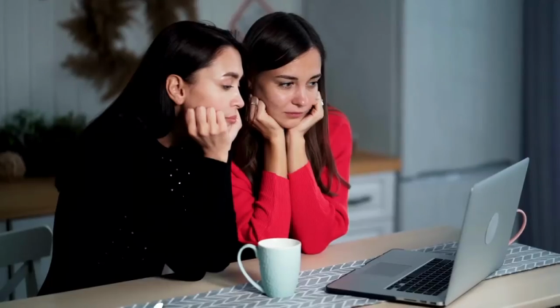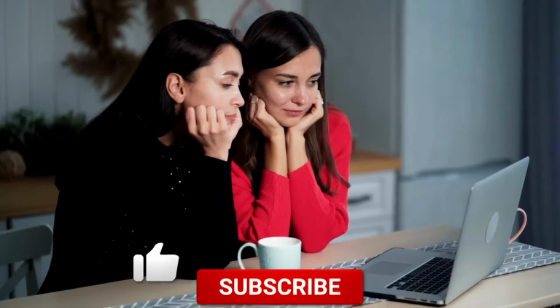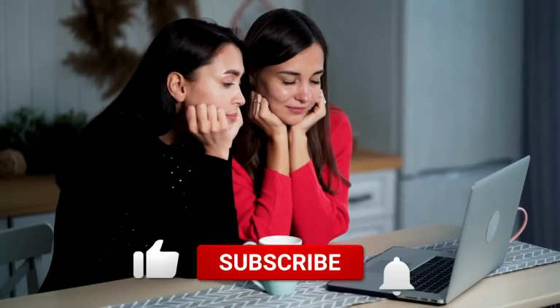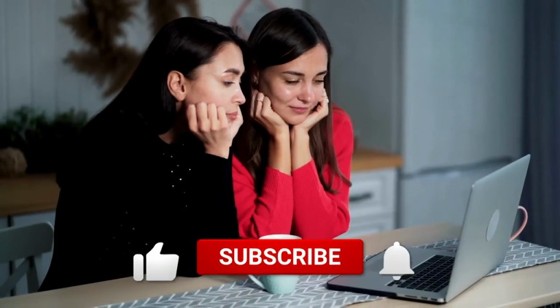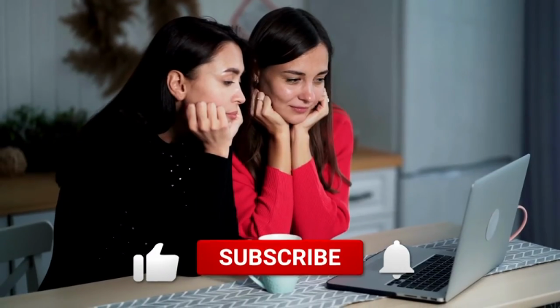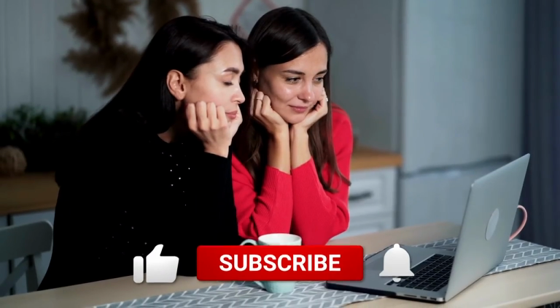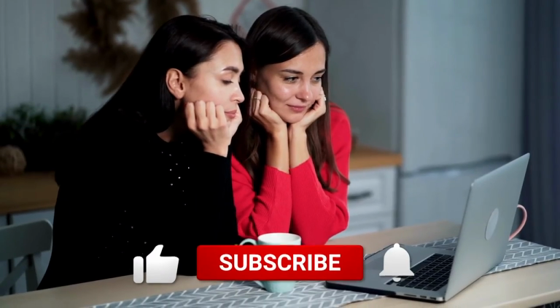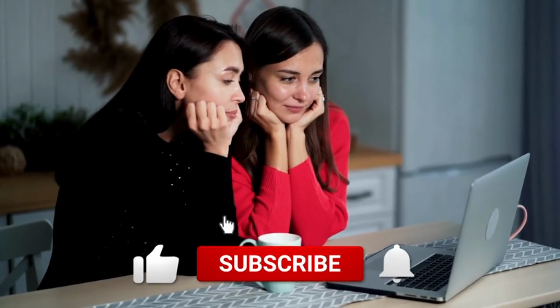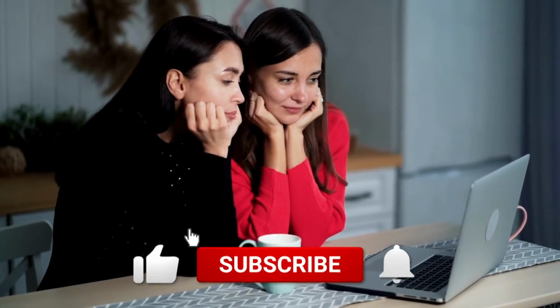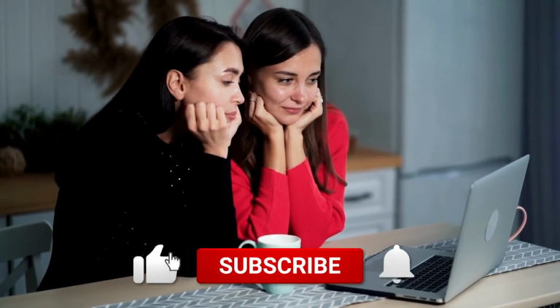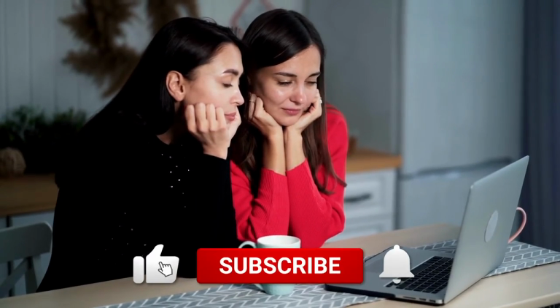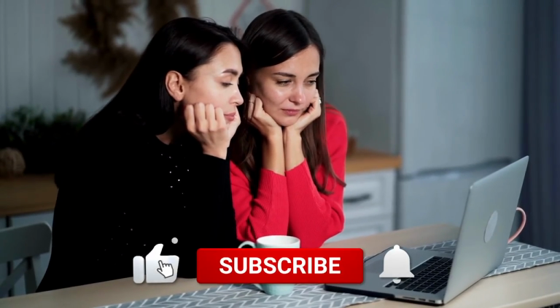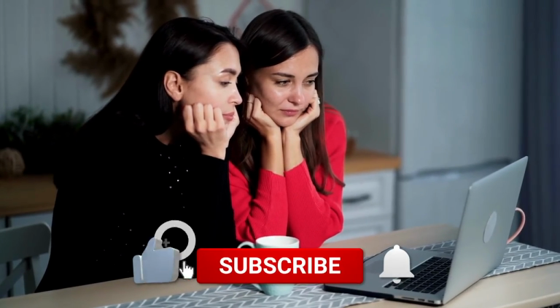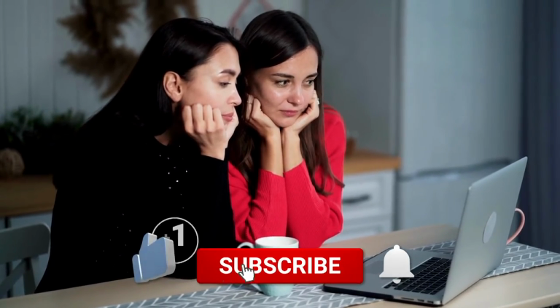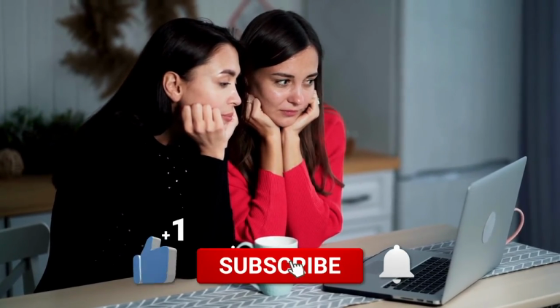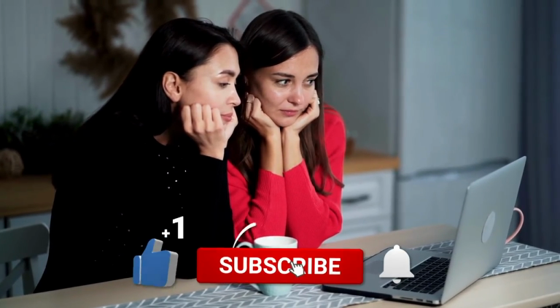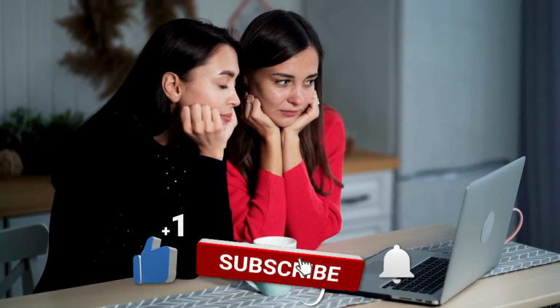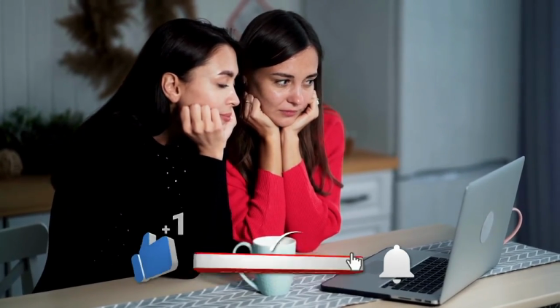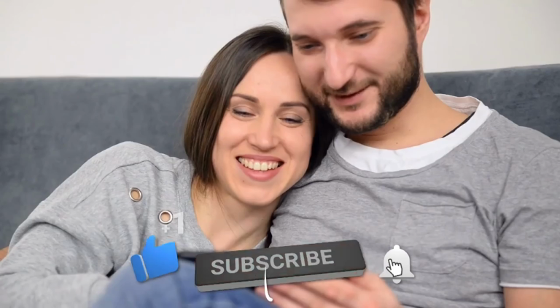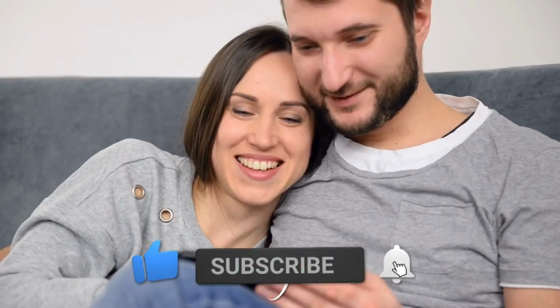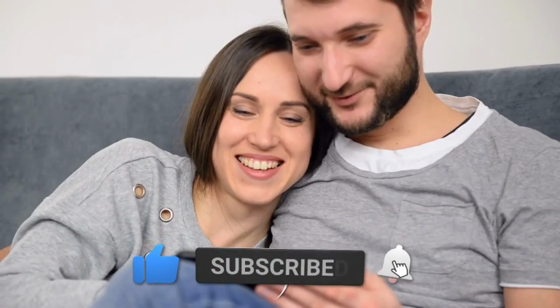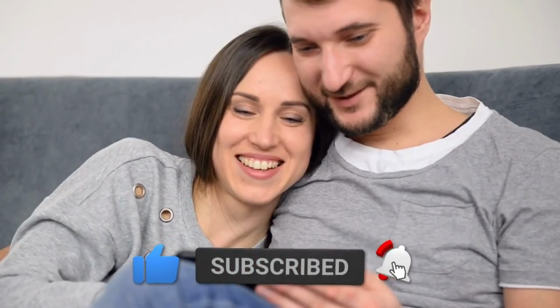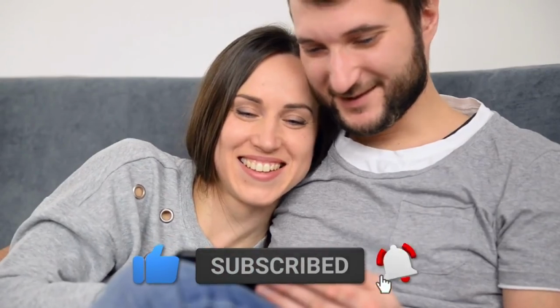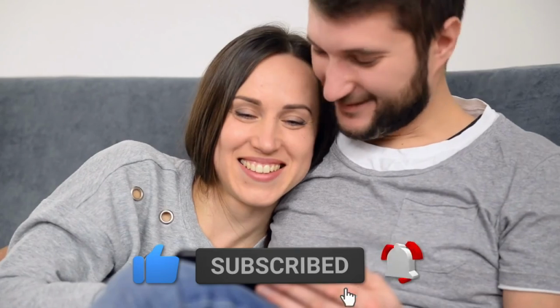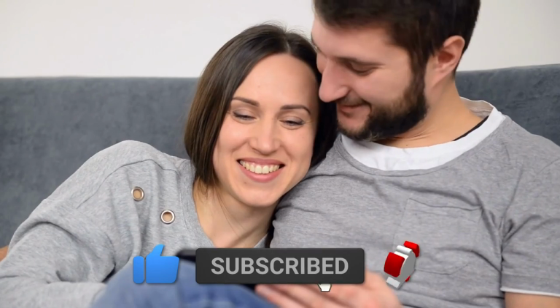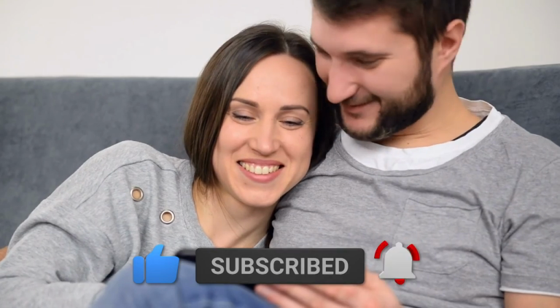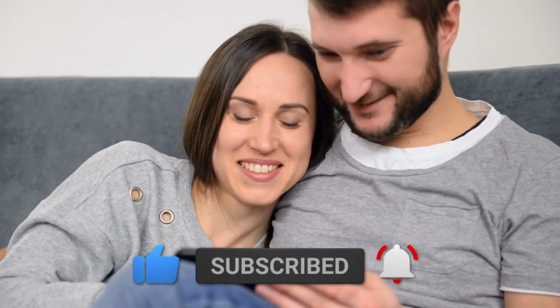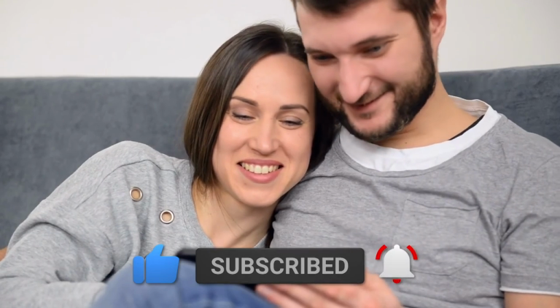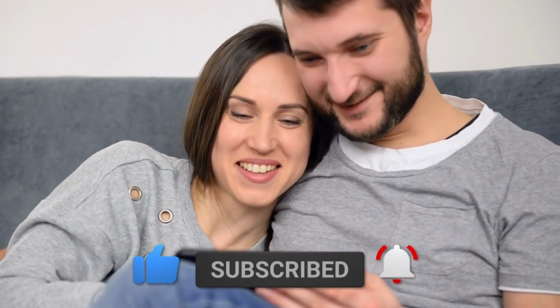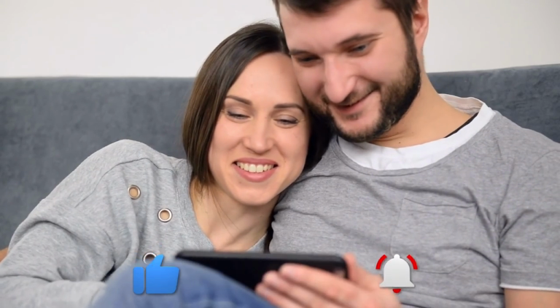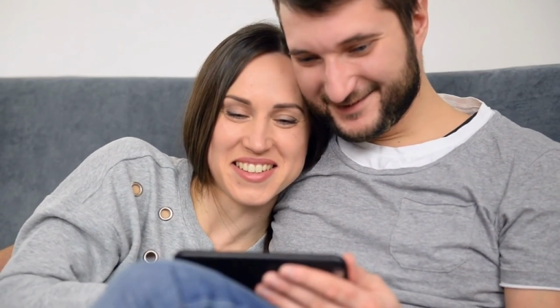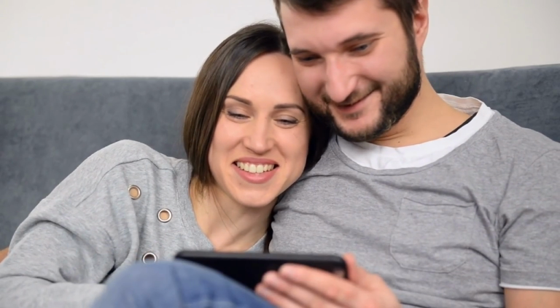If you like this video, please hit the thumbs up button and subscribe to our channel. Also, let us know which other comparisons you'd like to see next from us.